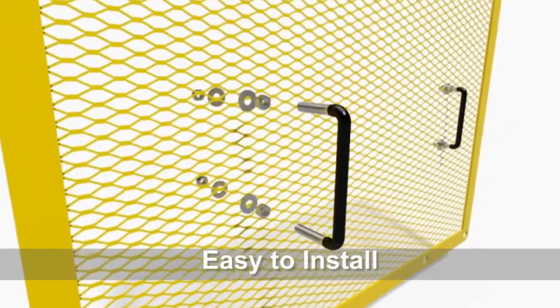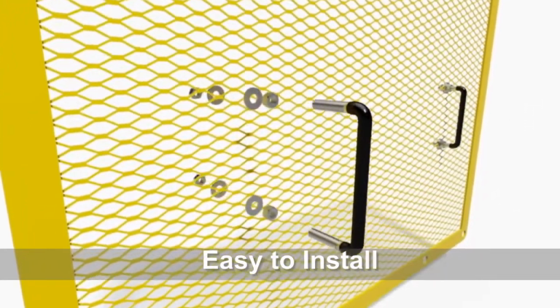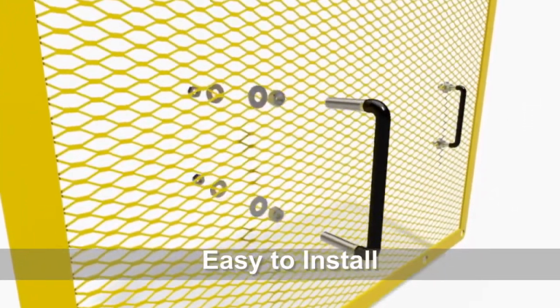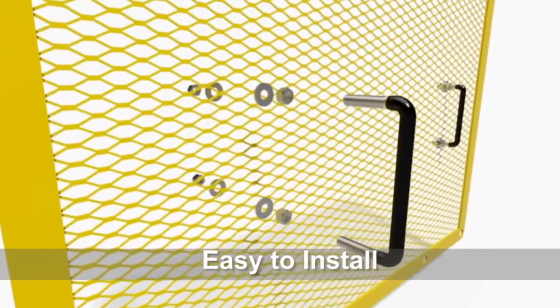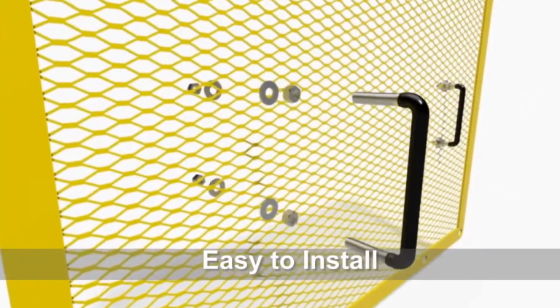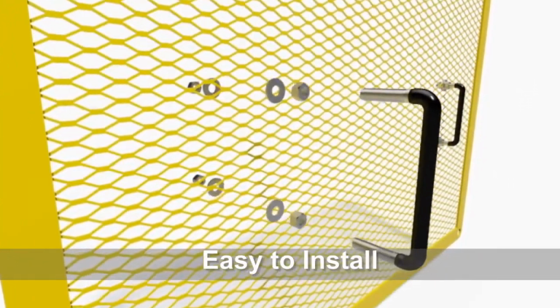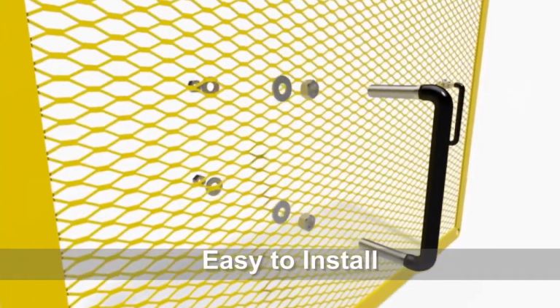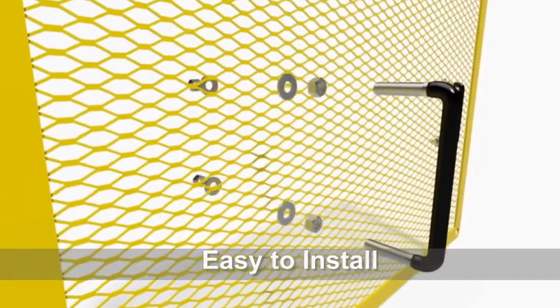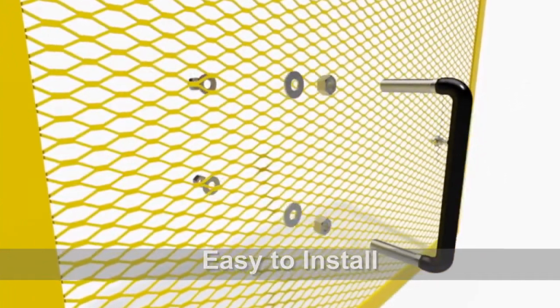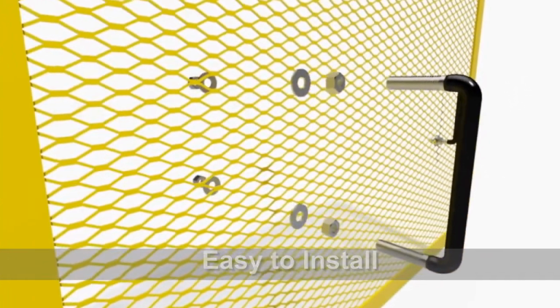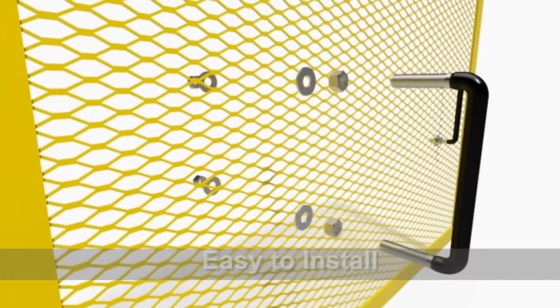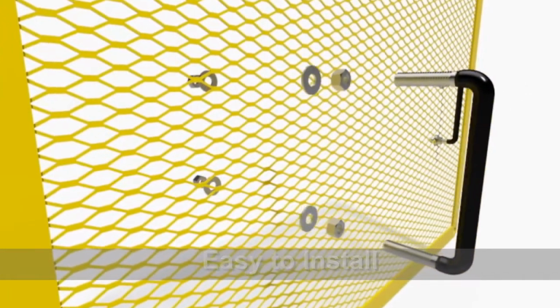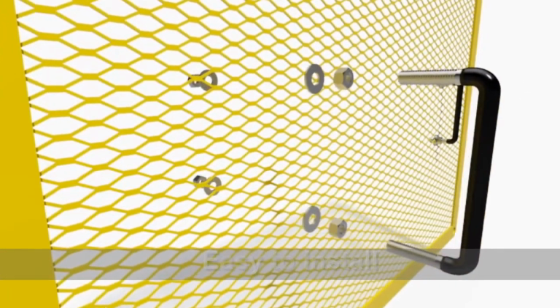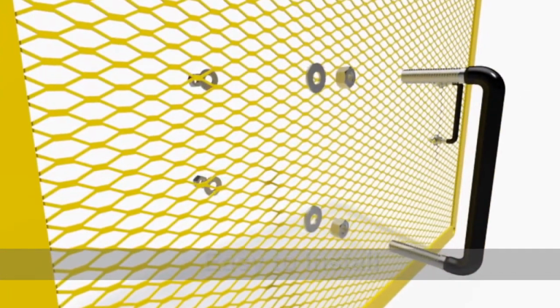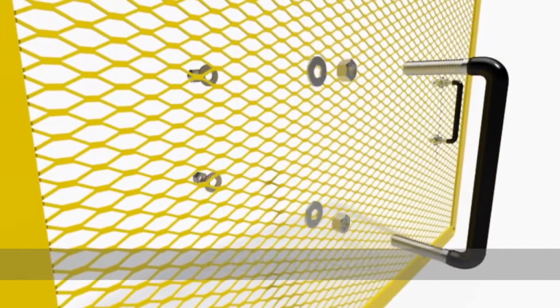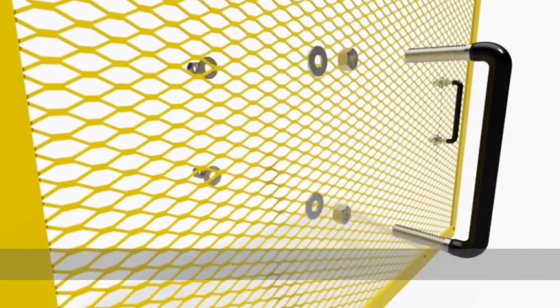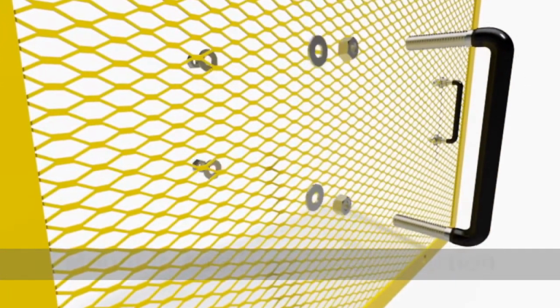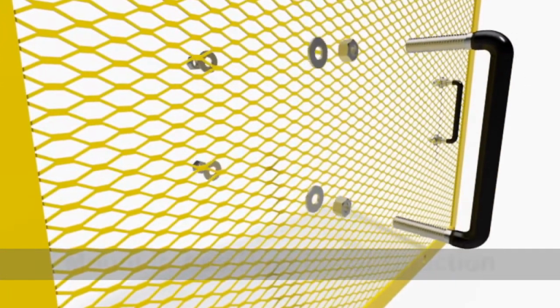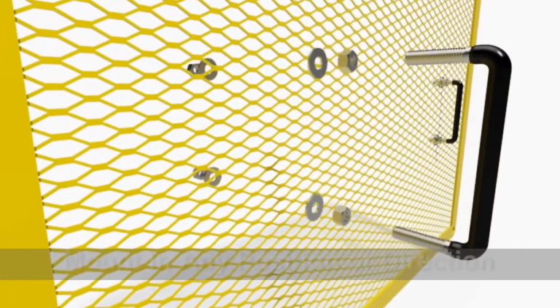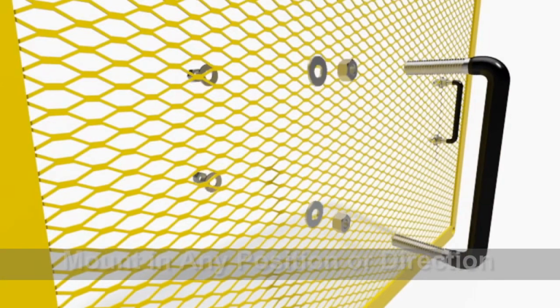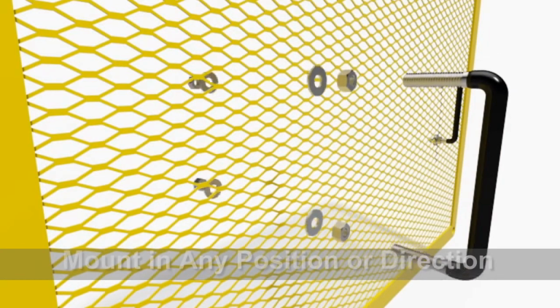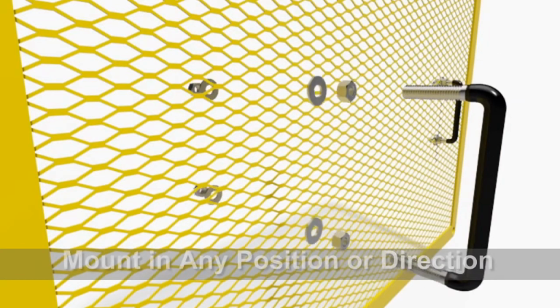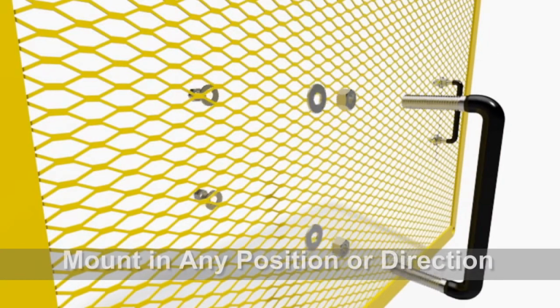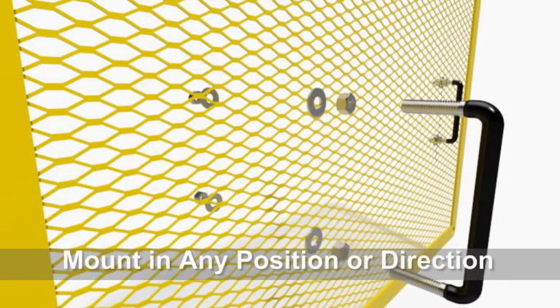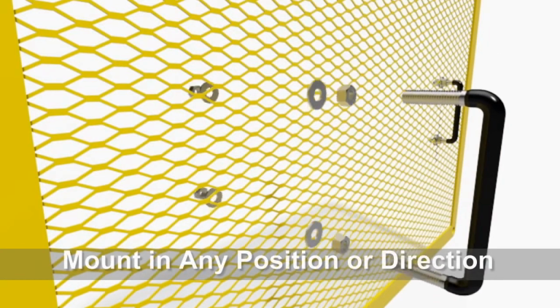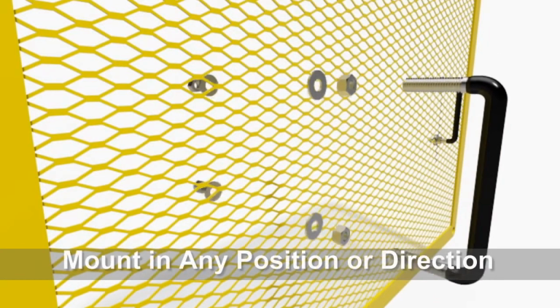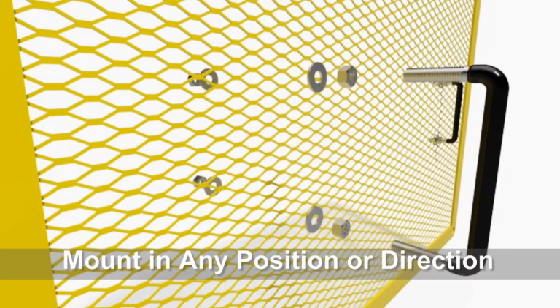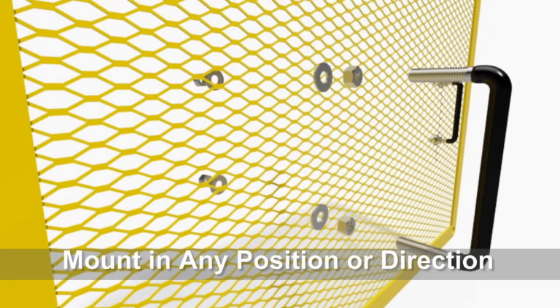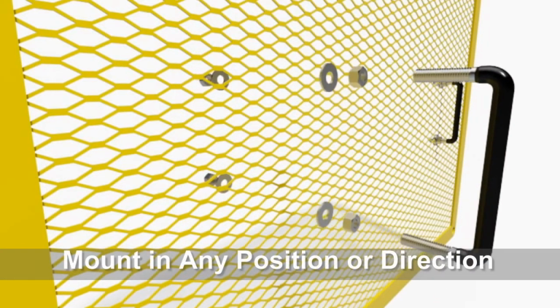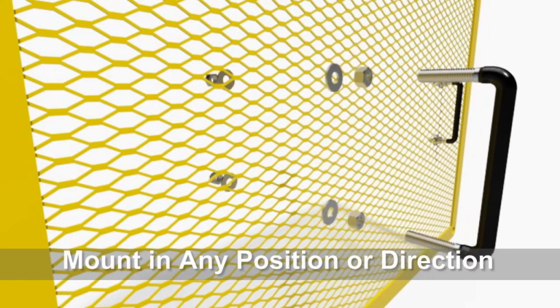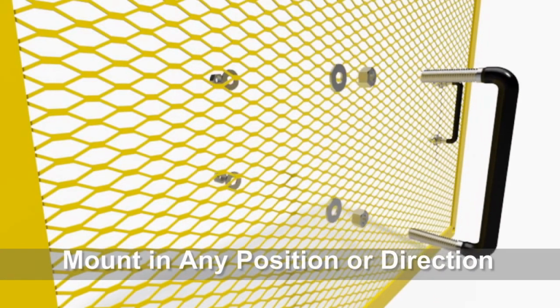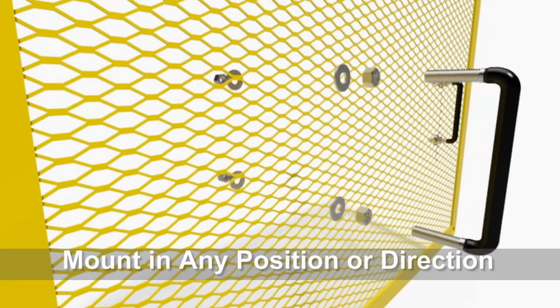Handles are easy to install on new or existing guards and can be mounted in any position or direction for optimum comfort.